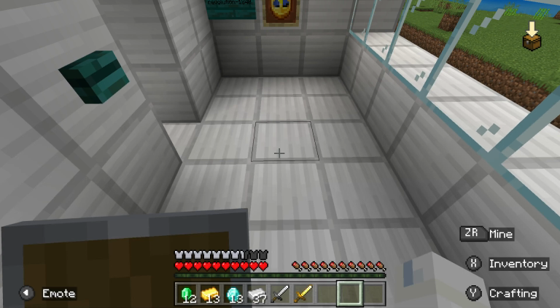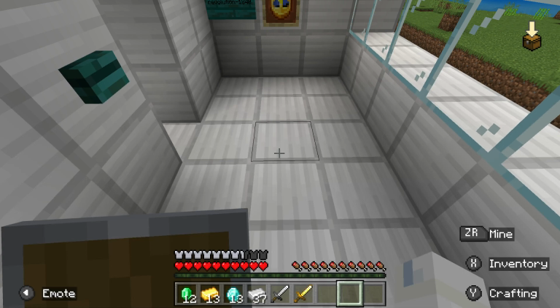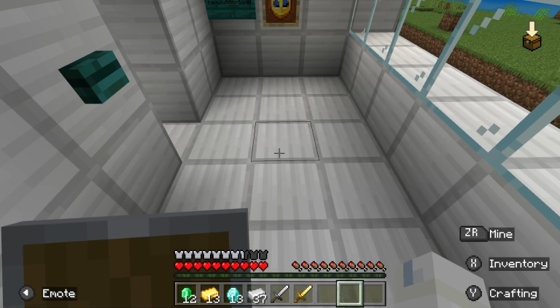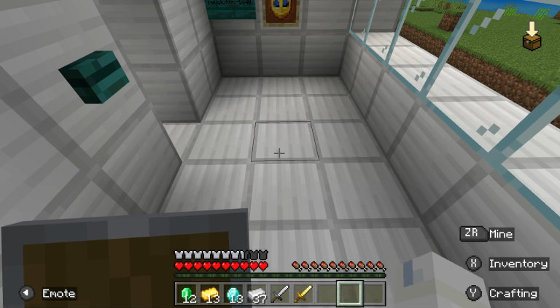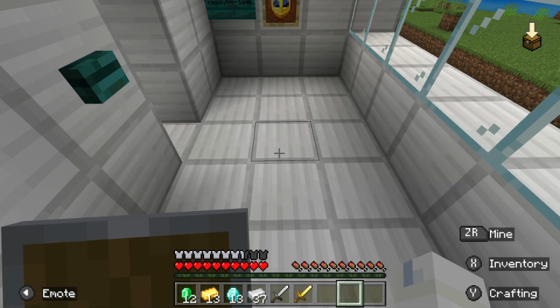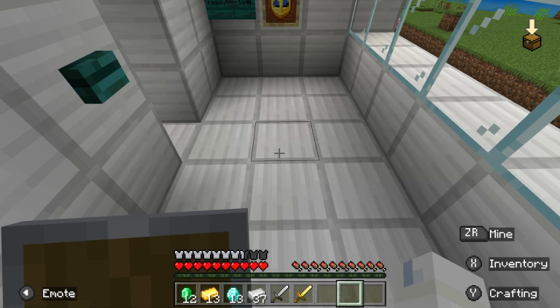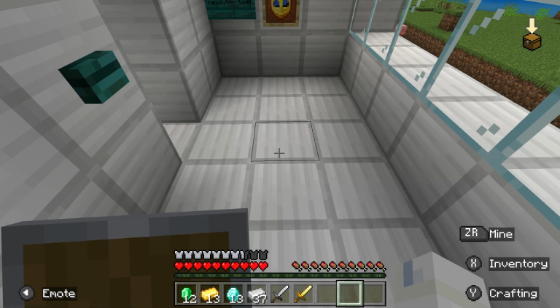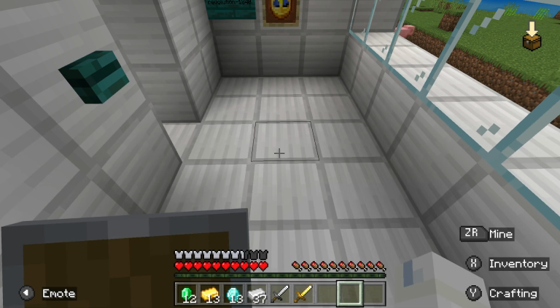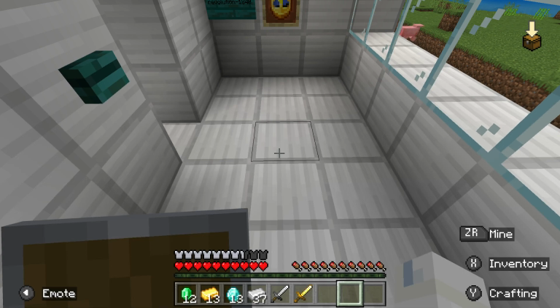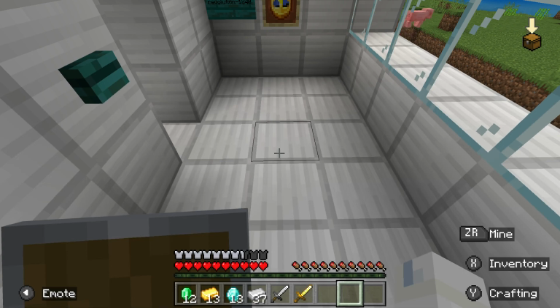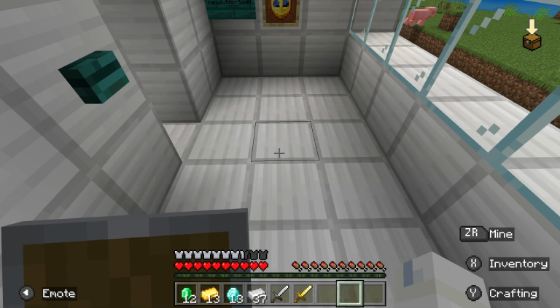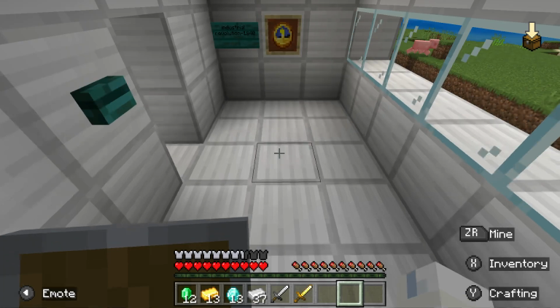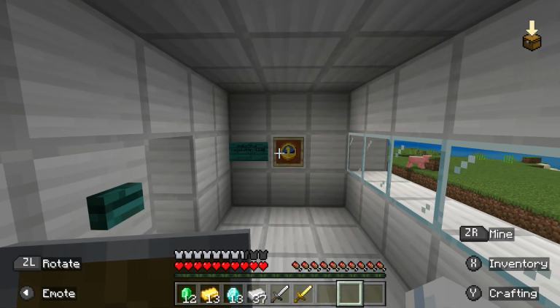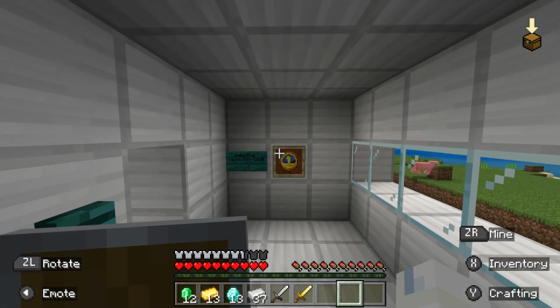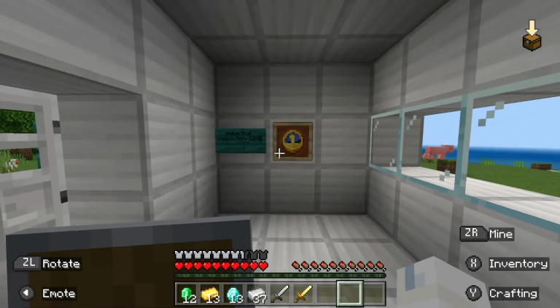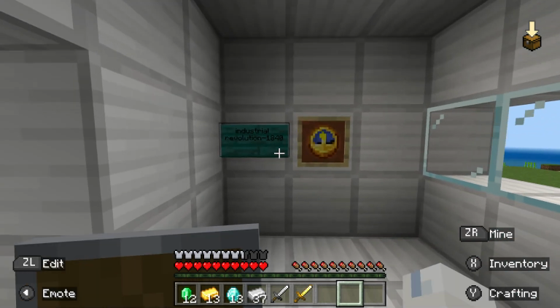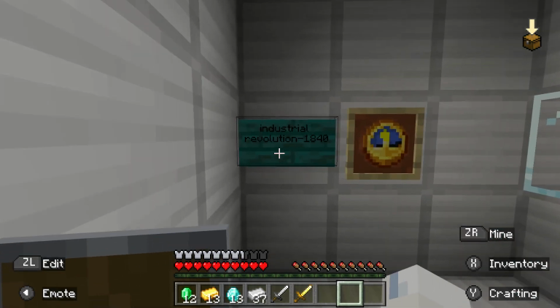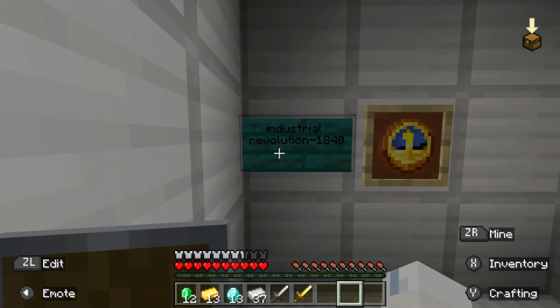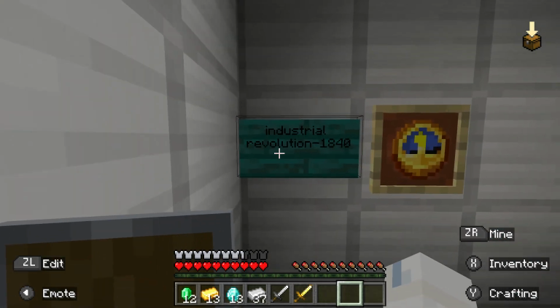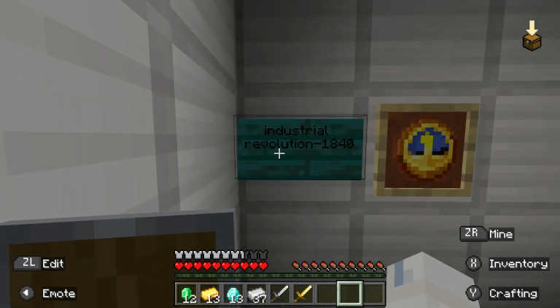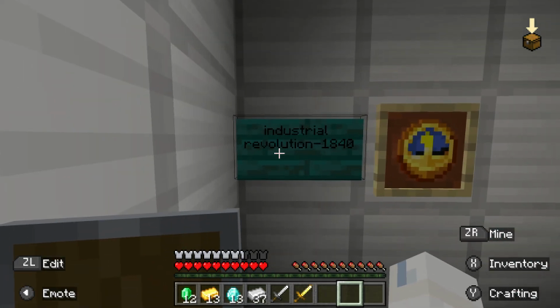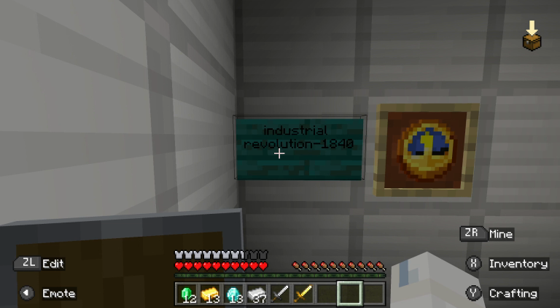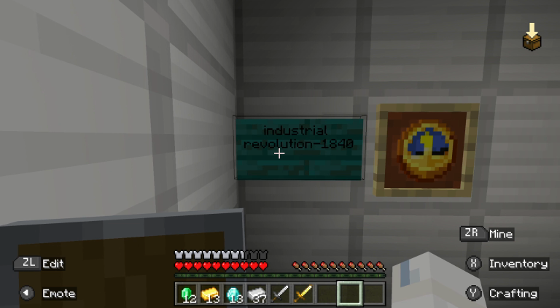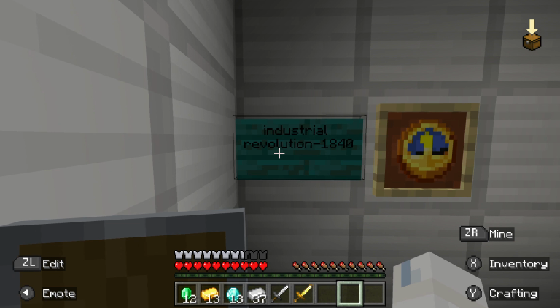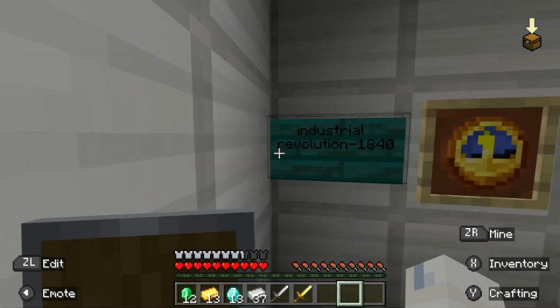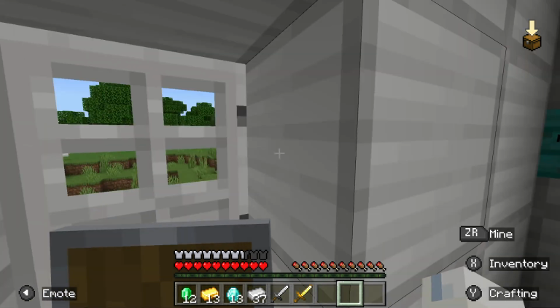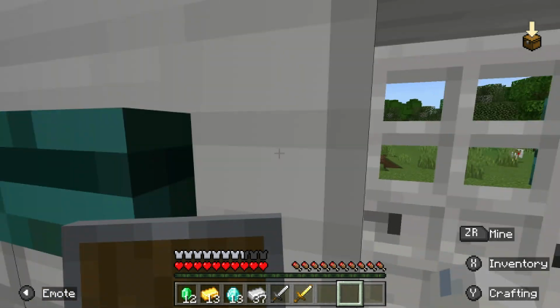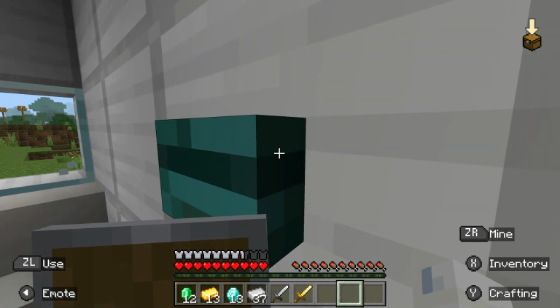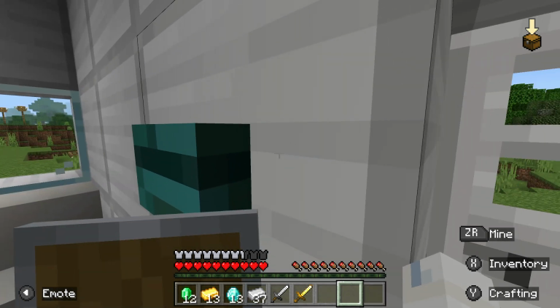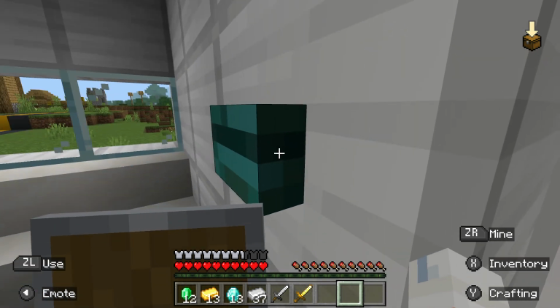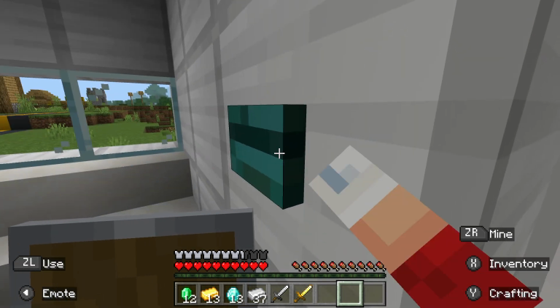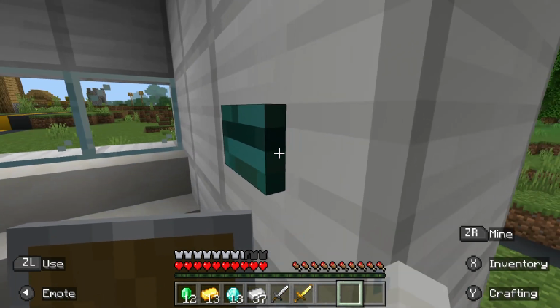Hello everyone and welcome back to another video! Today we are doing a high time travel to the Industrial Revolution! I'm excited!